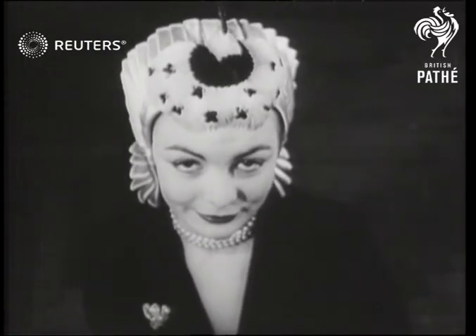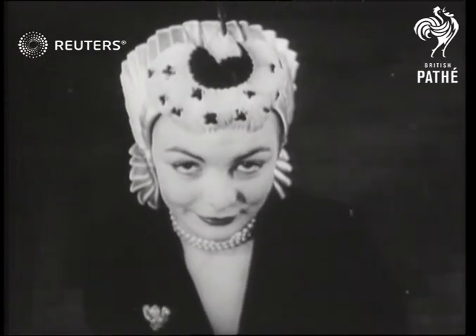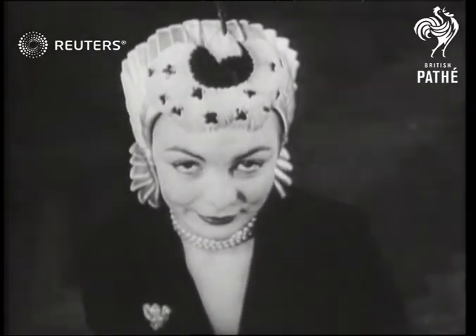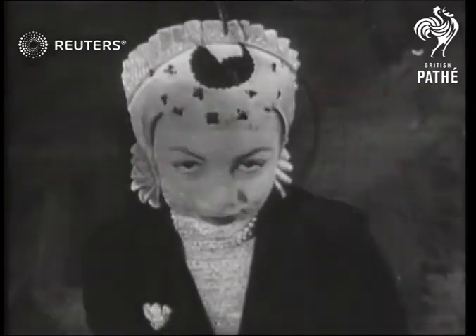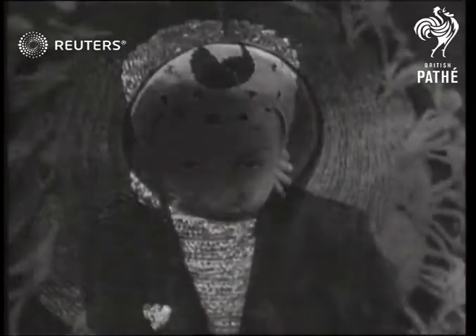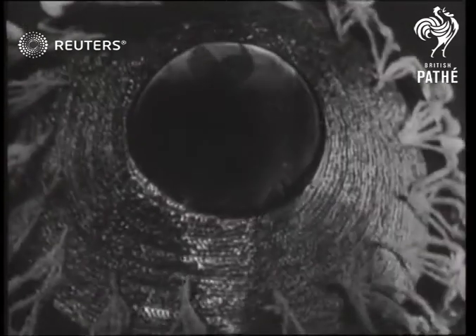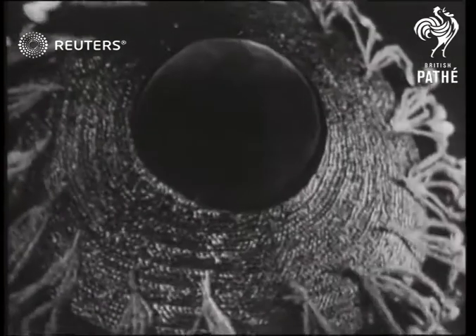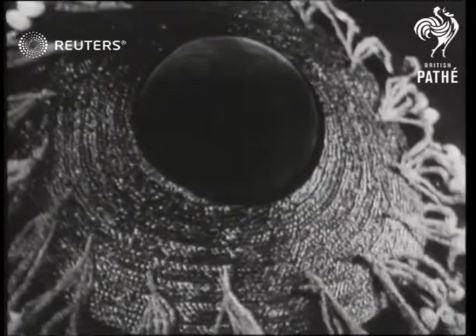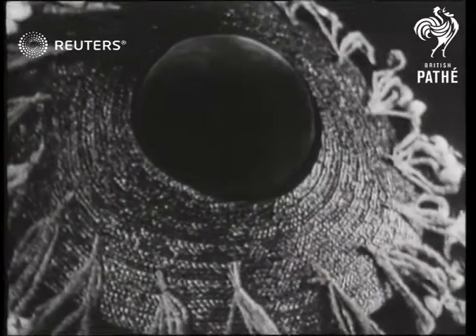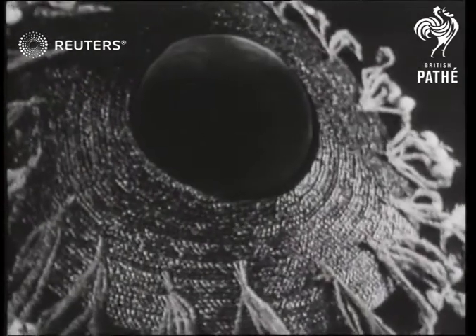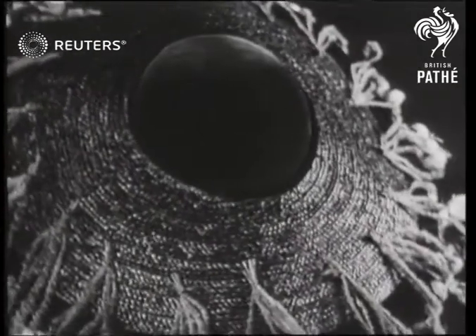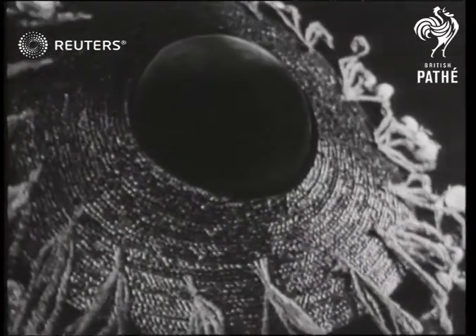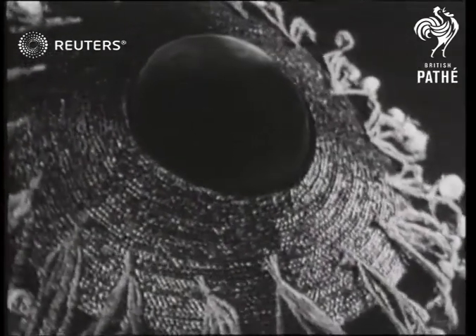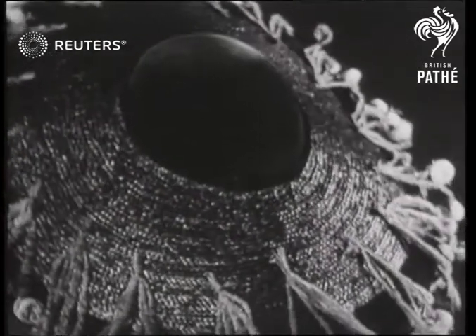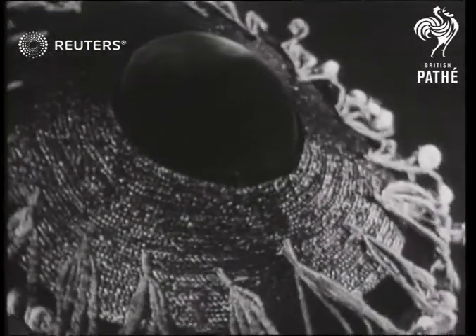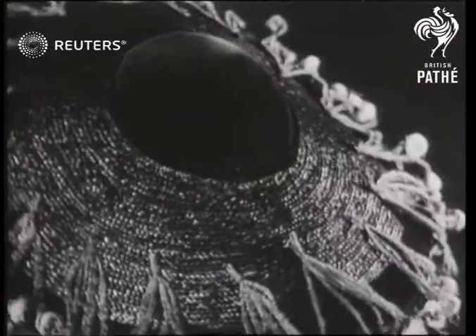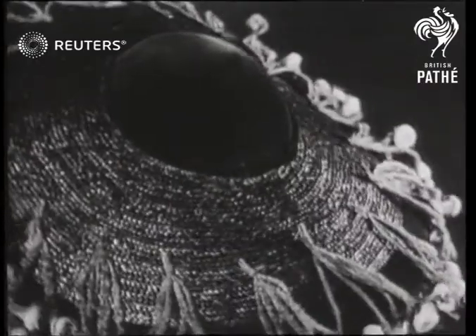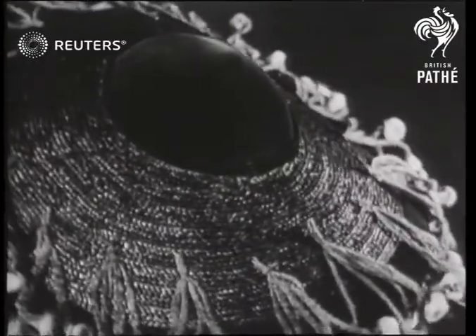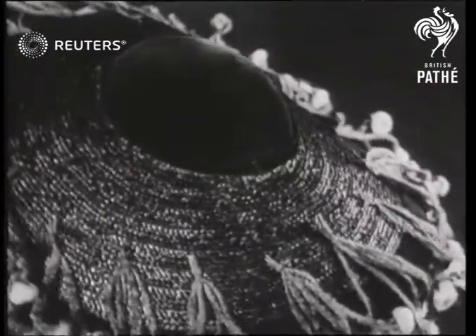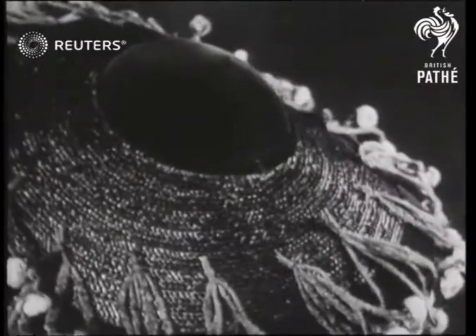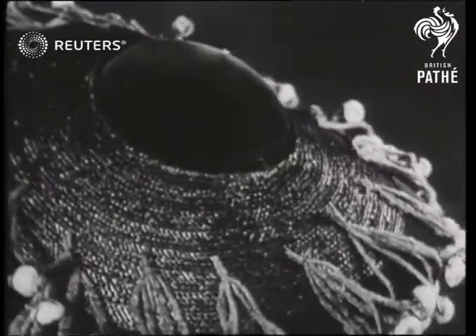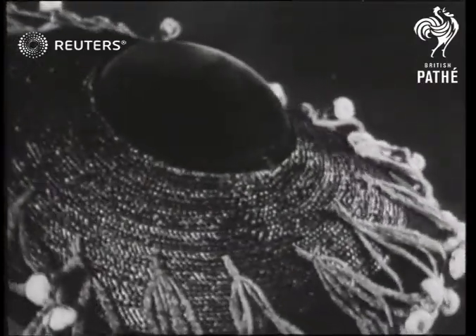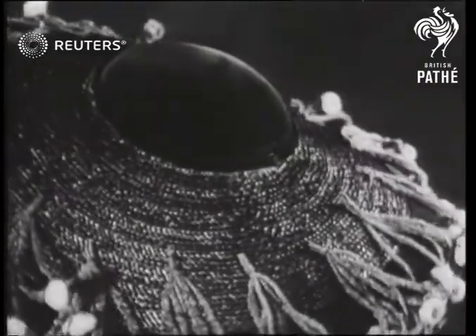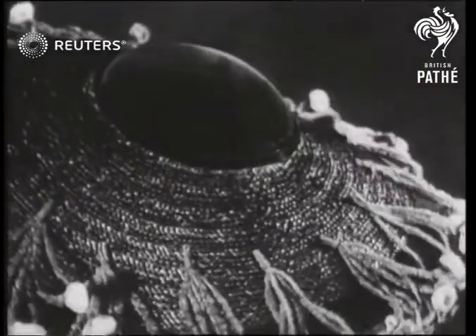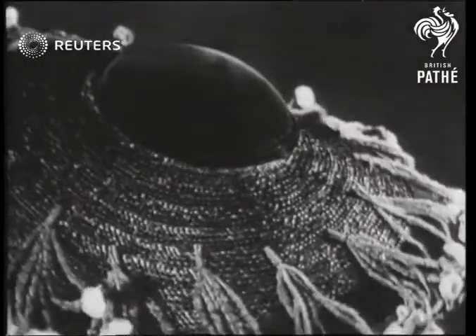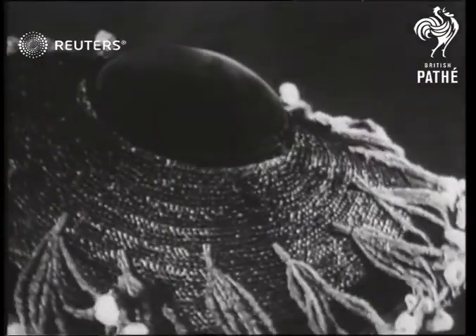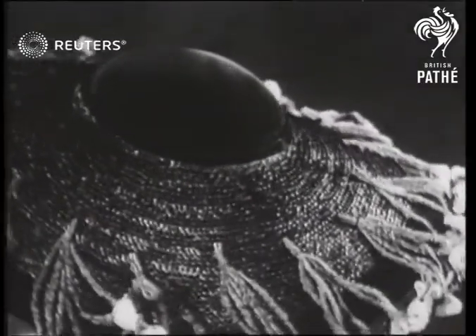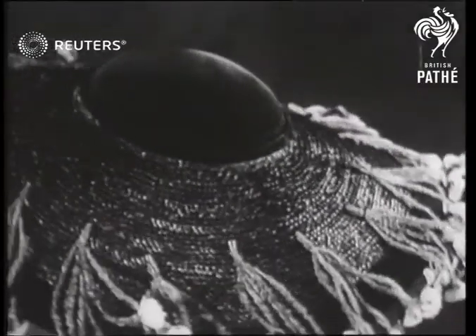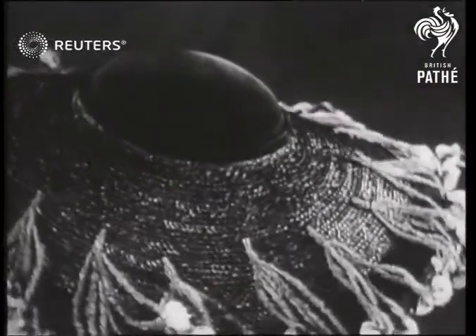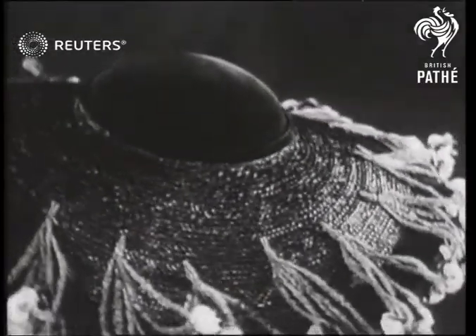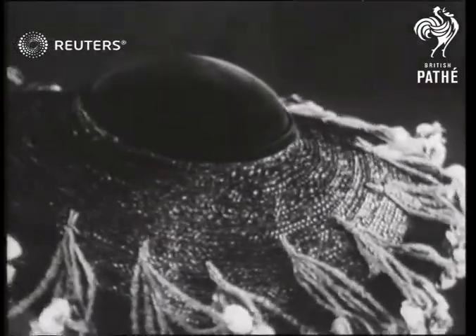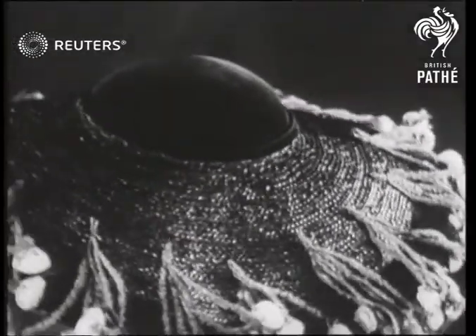For sunny days at Wimbledon, this popular wide-brimmed hat will protect your eyes — that is, if the man behind doesn't ask you to take it off.